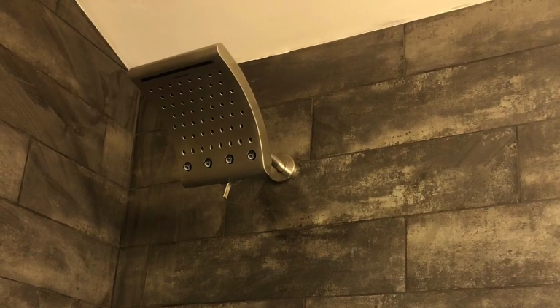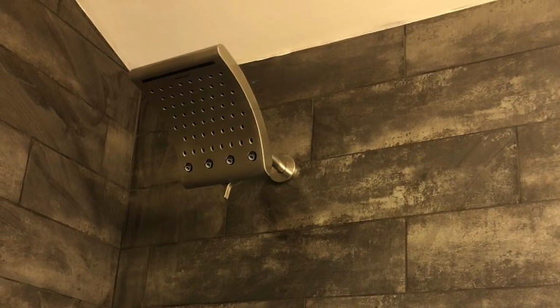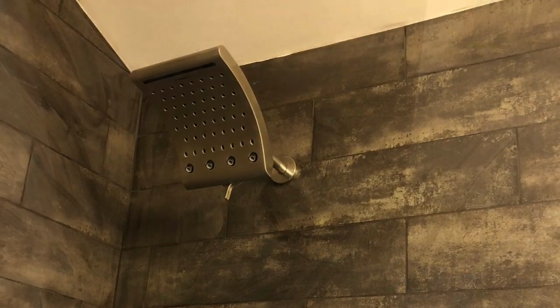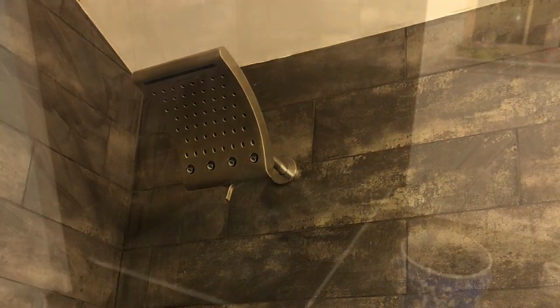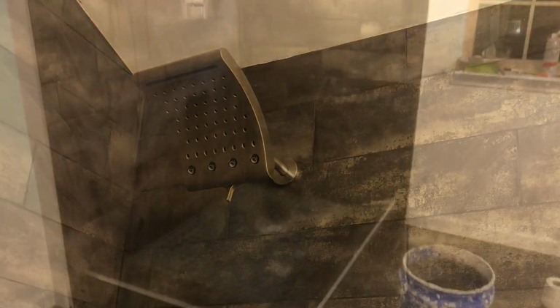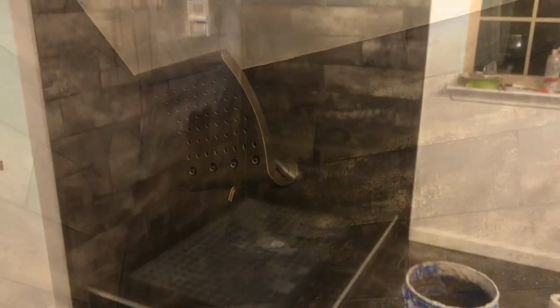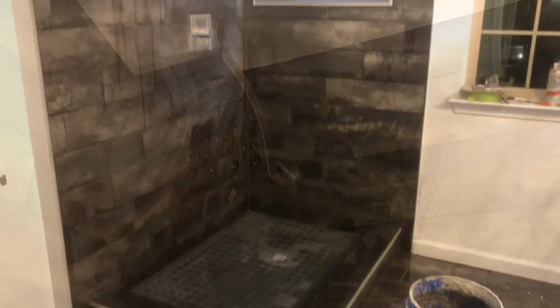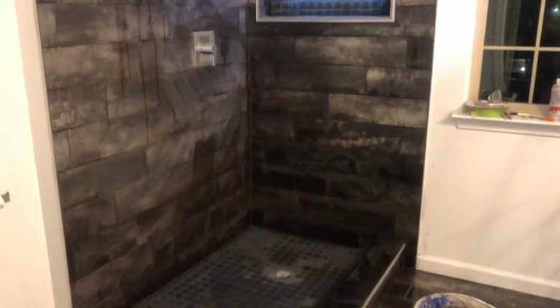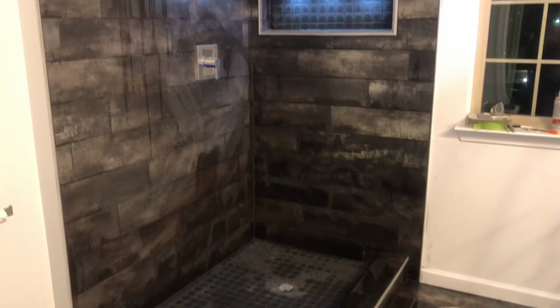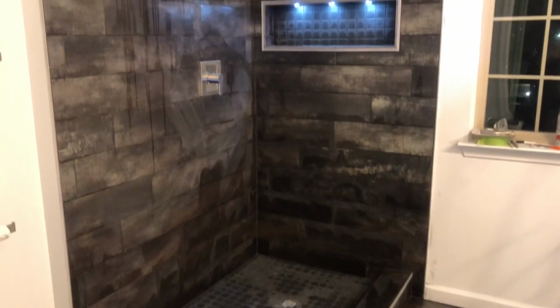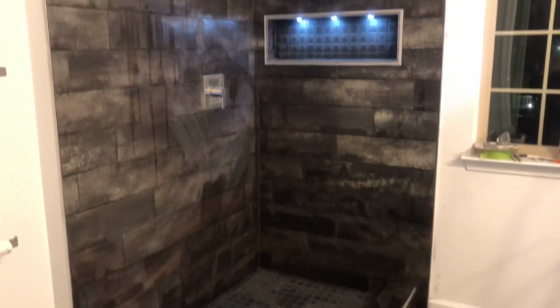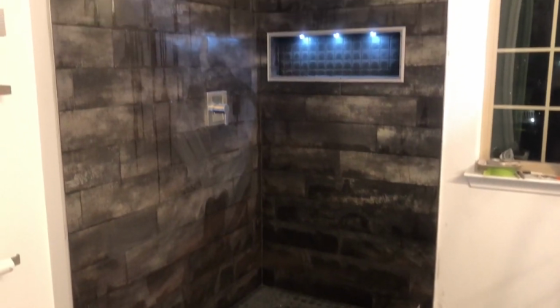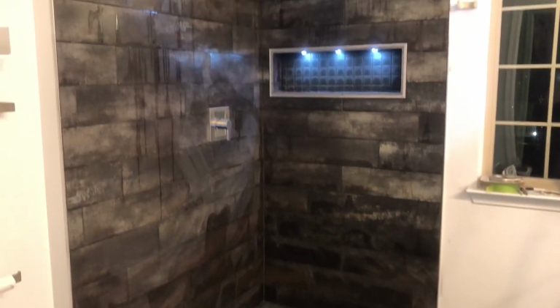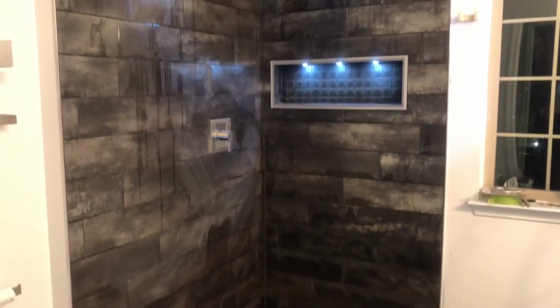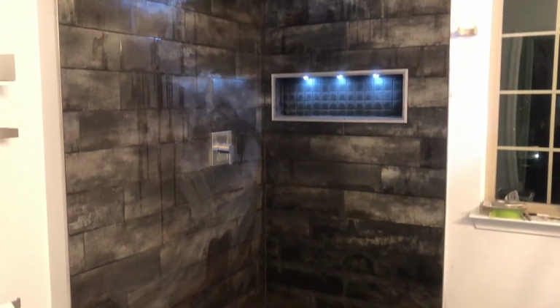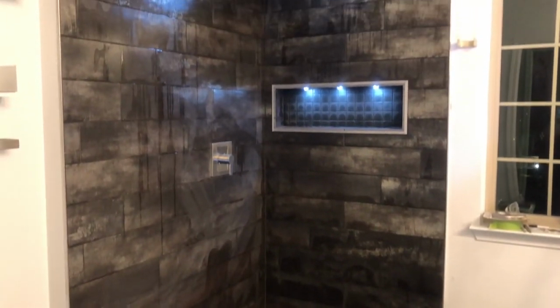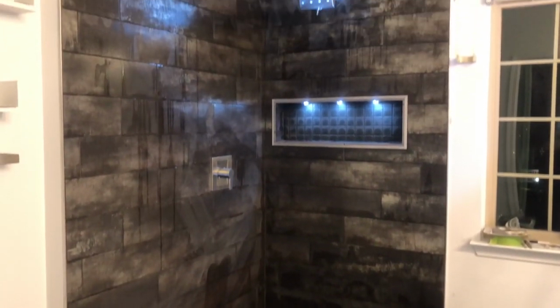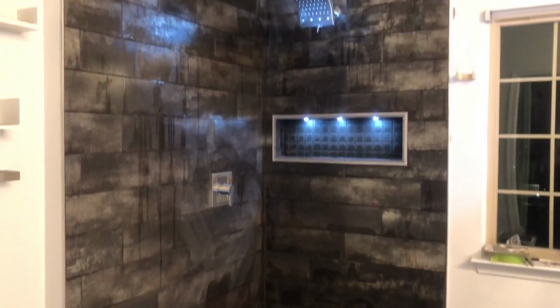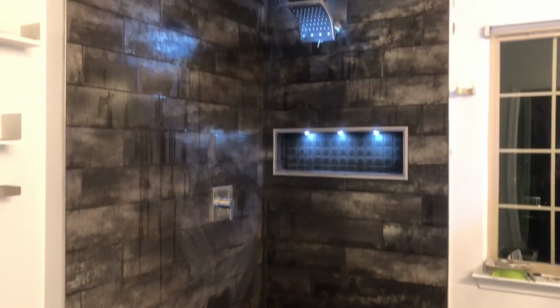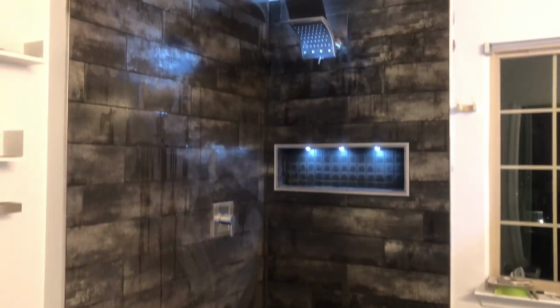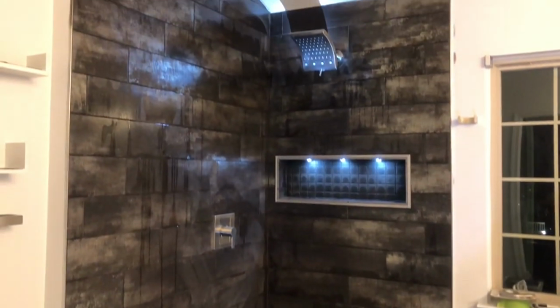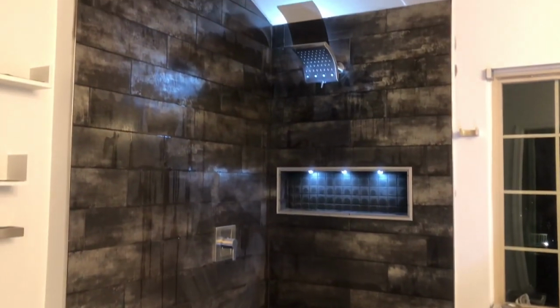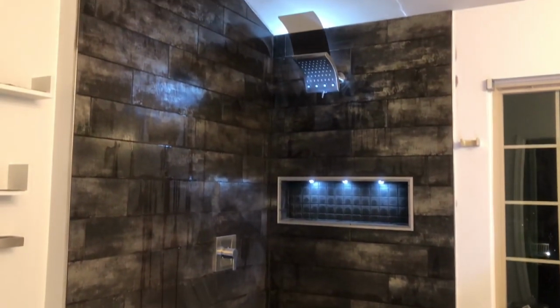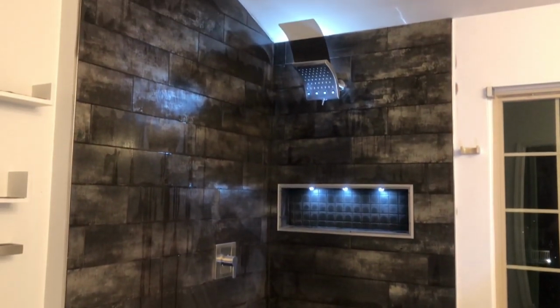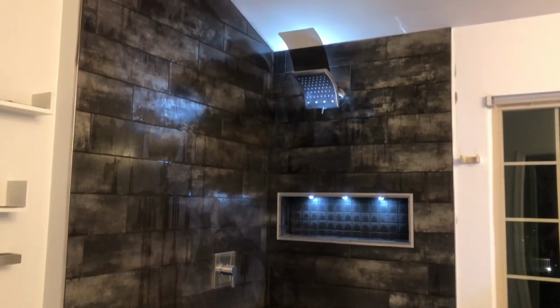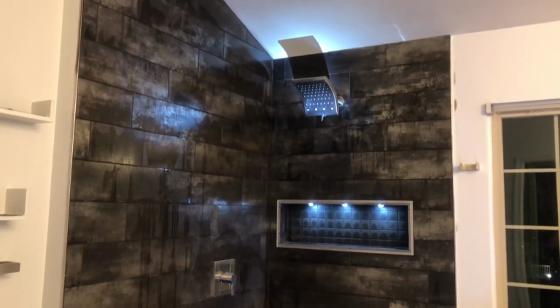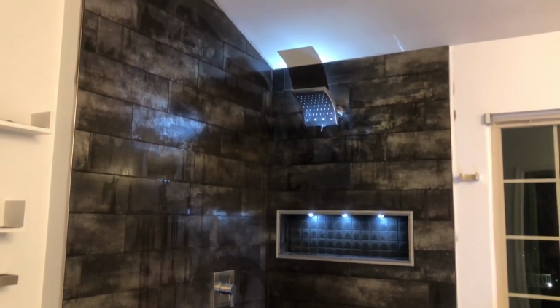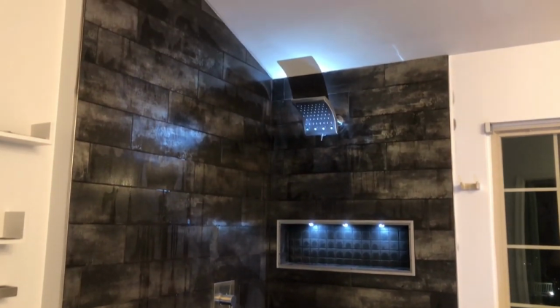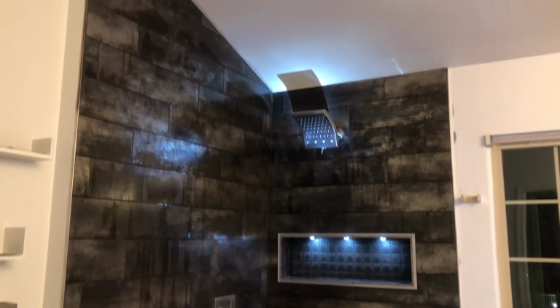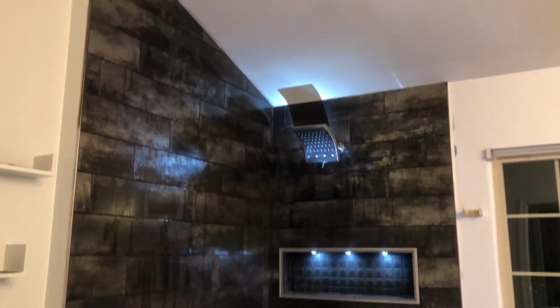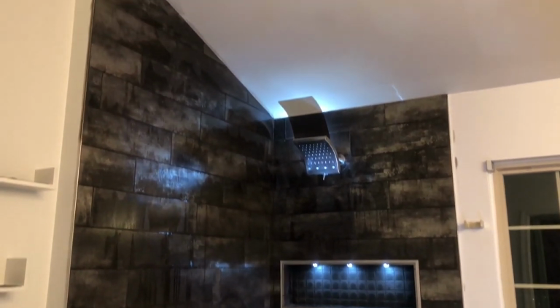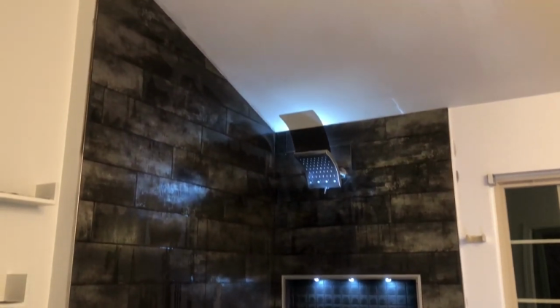The shower has been grouted, and the shower faucet handle and shower head are installed.